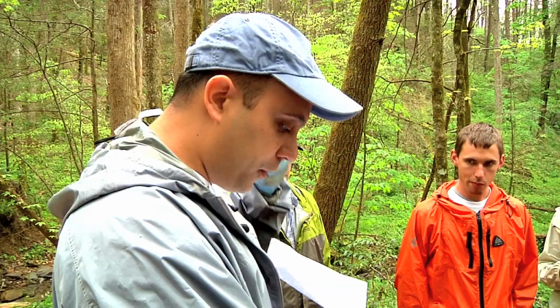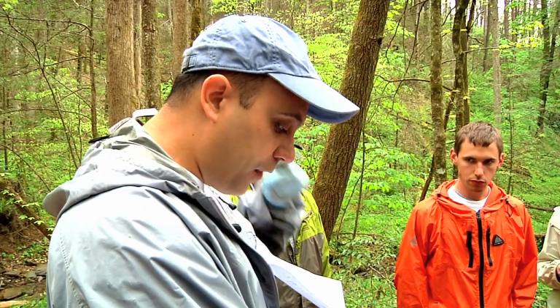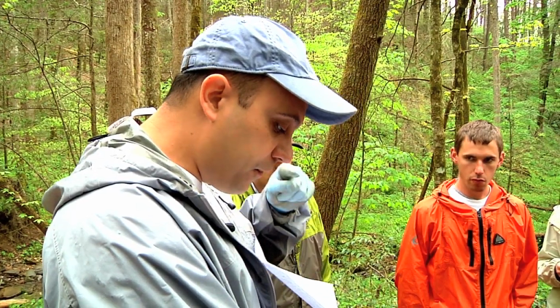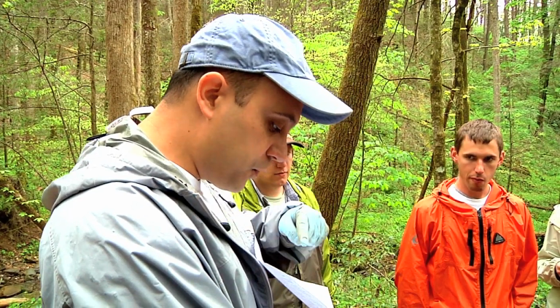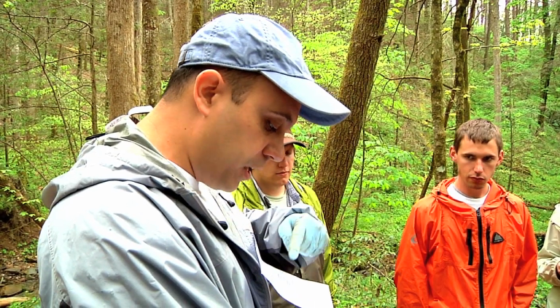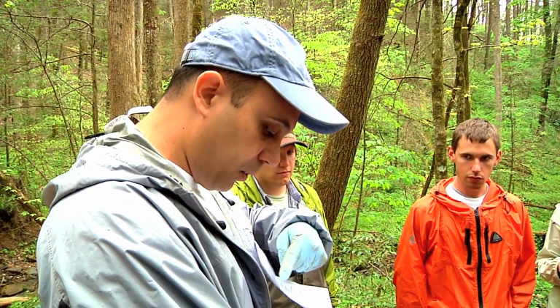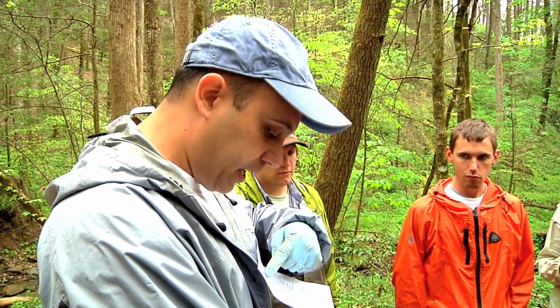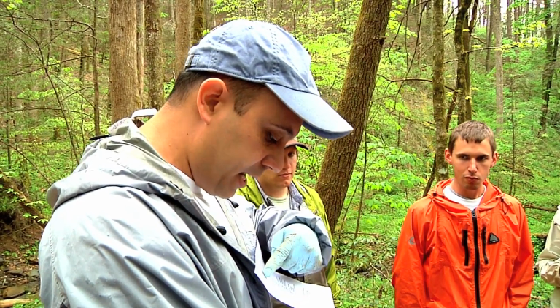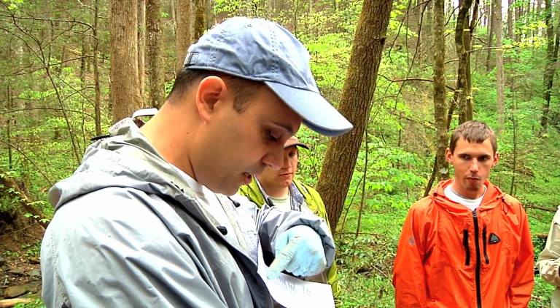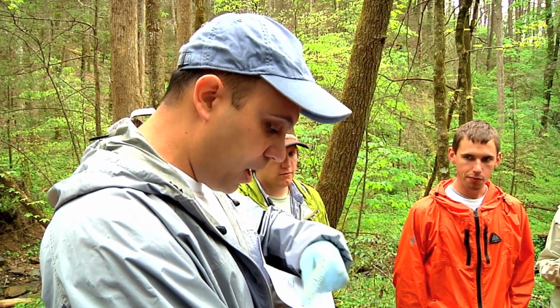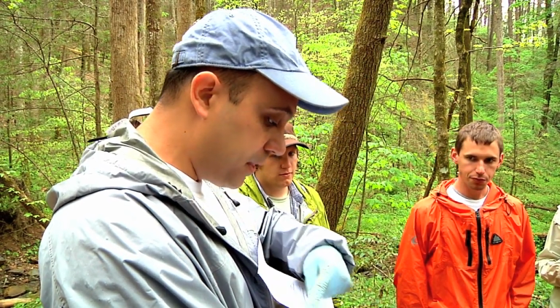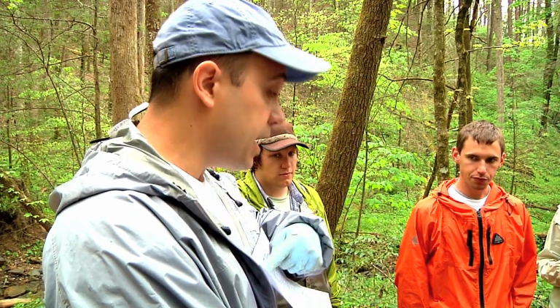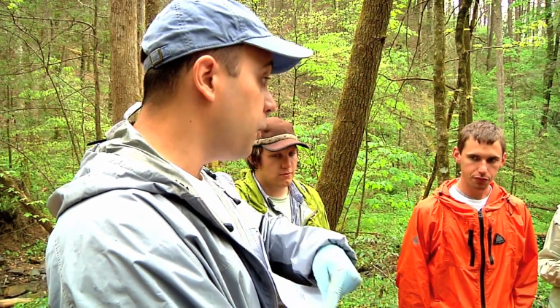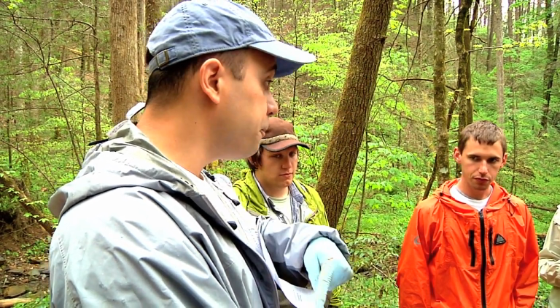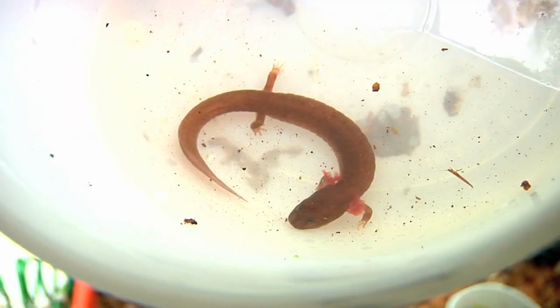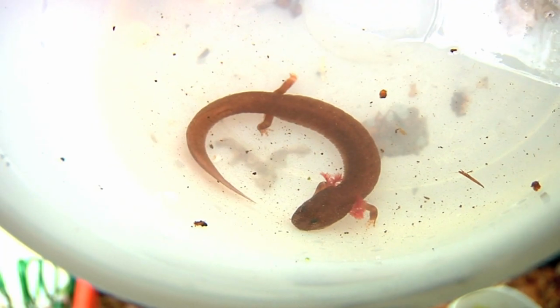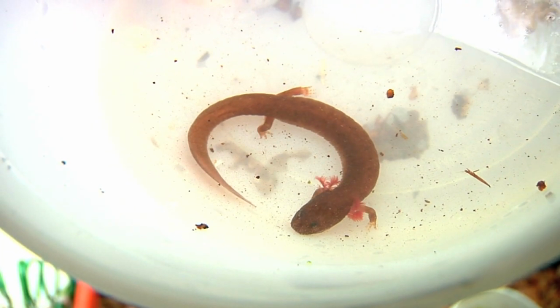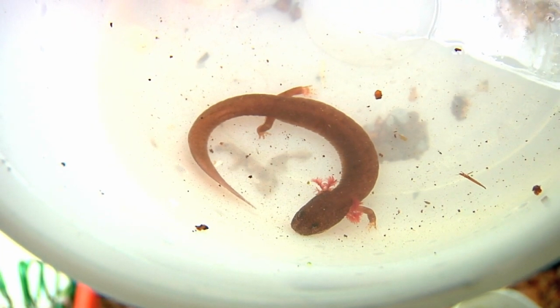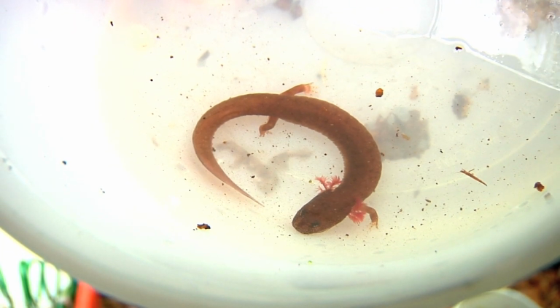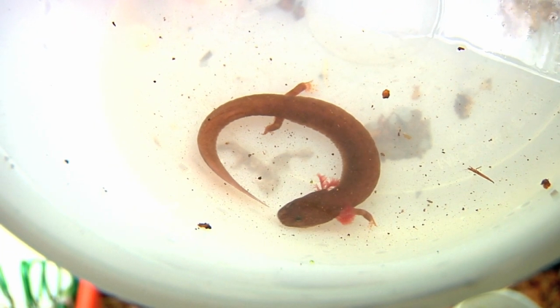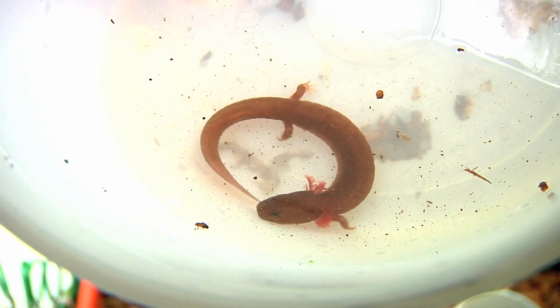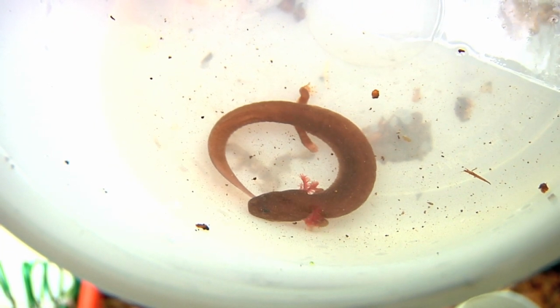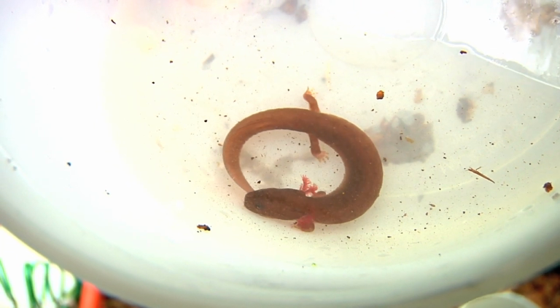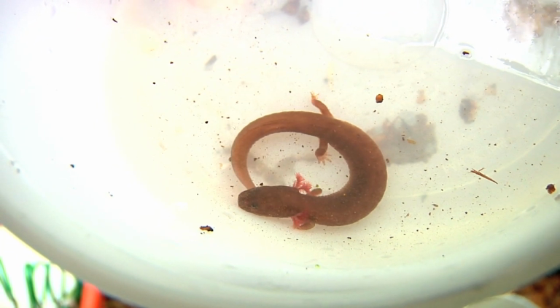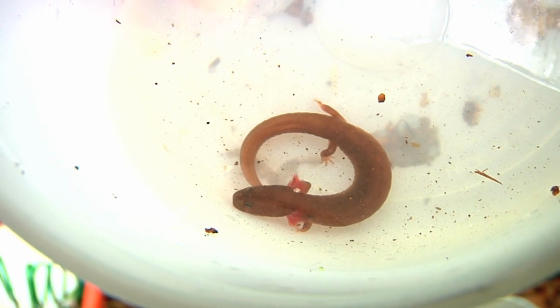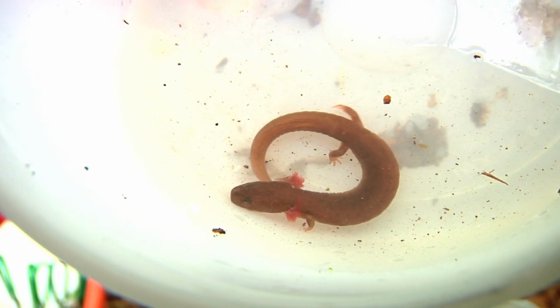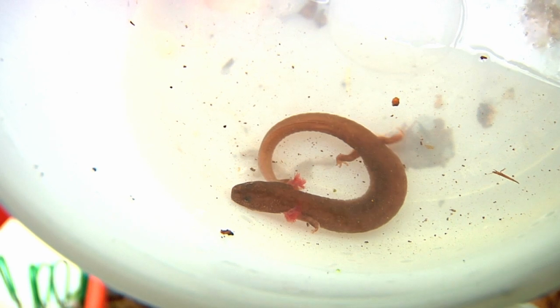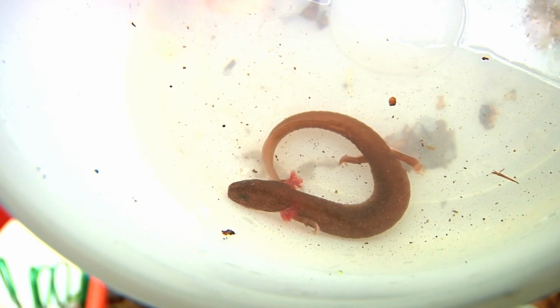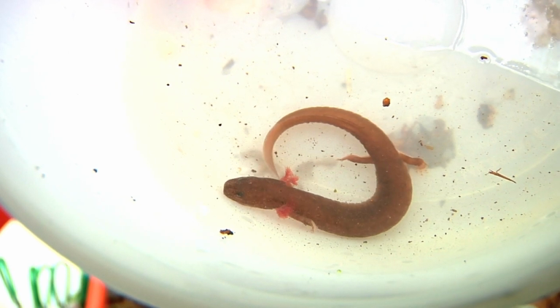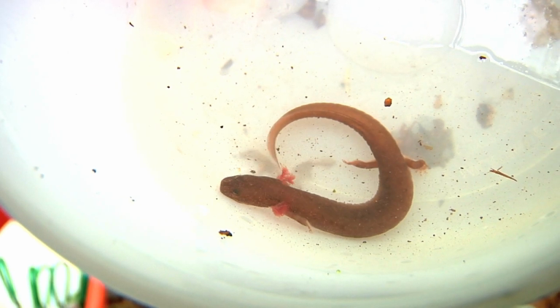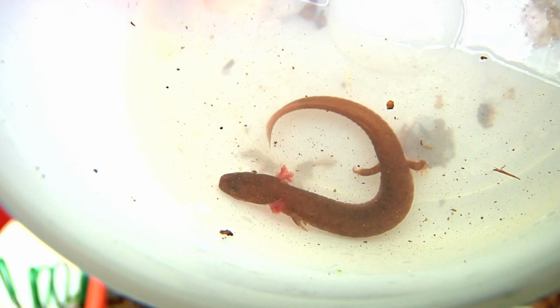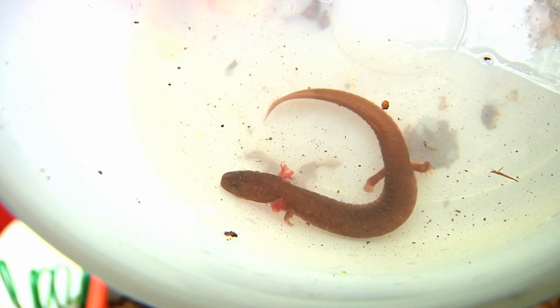The very first thing you want to look at is the shape of the tail. Here's a spring salamander sporting UT's school colors.